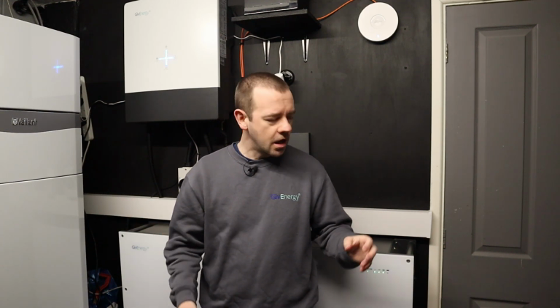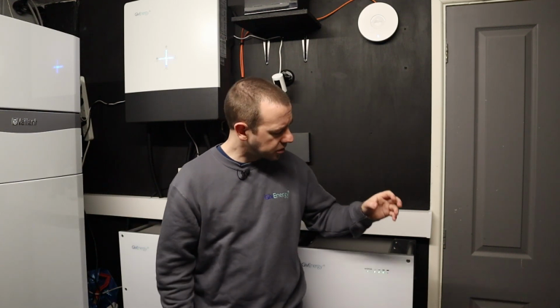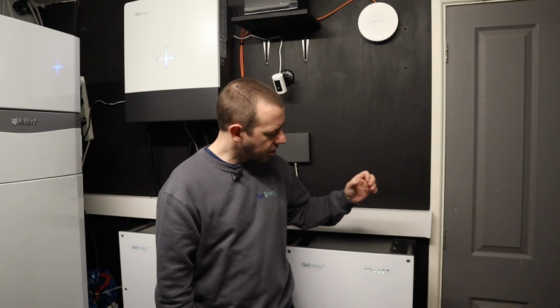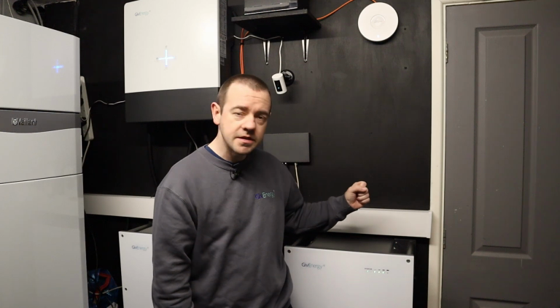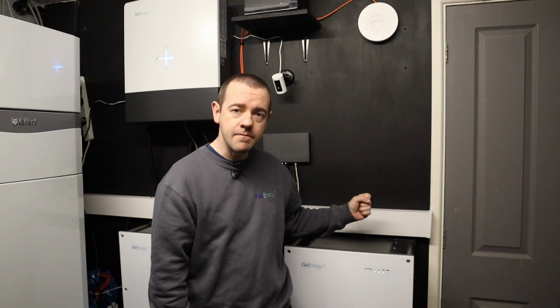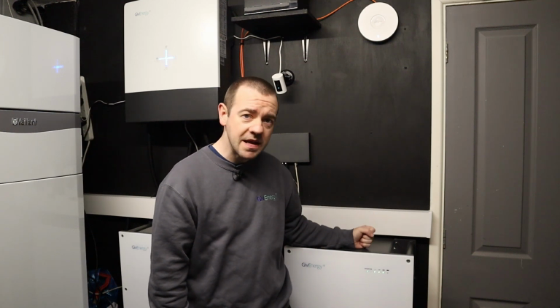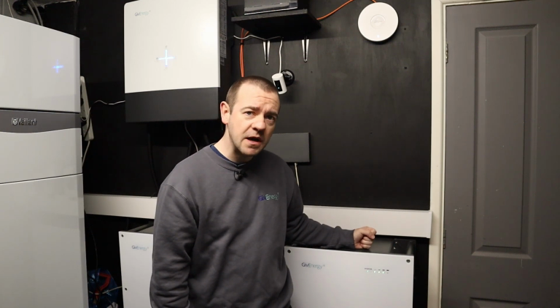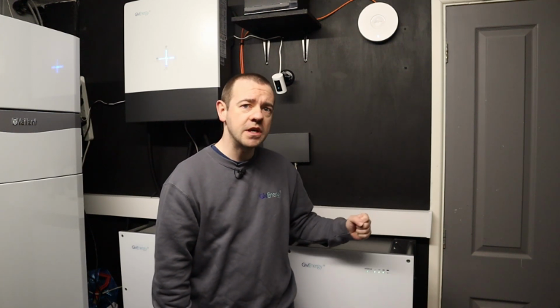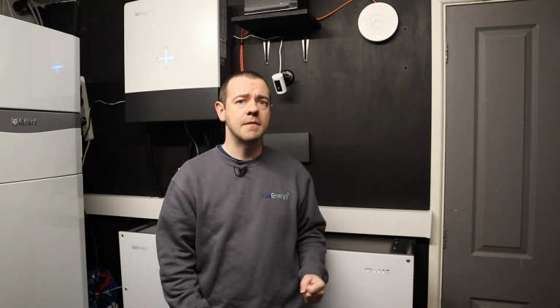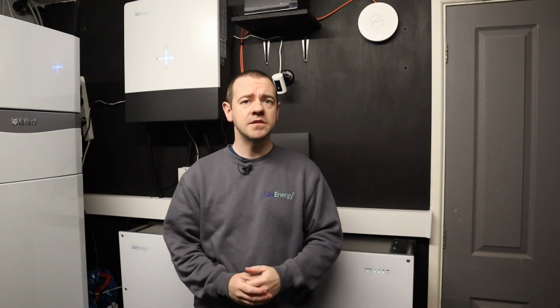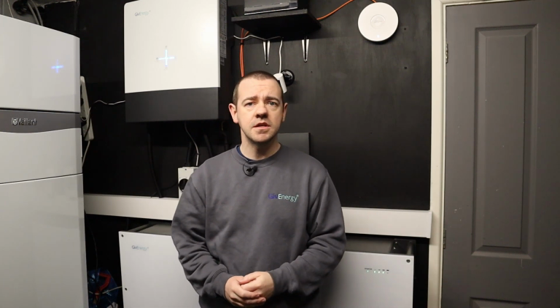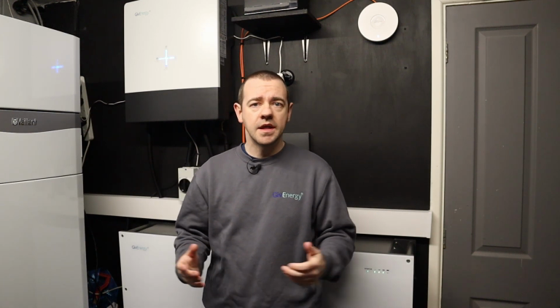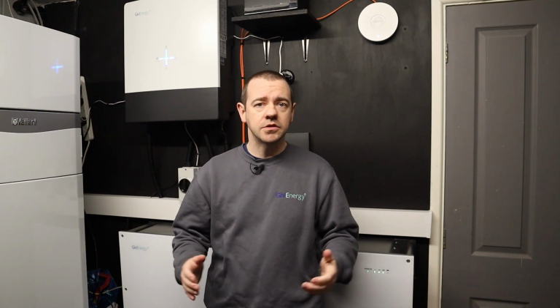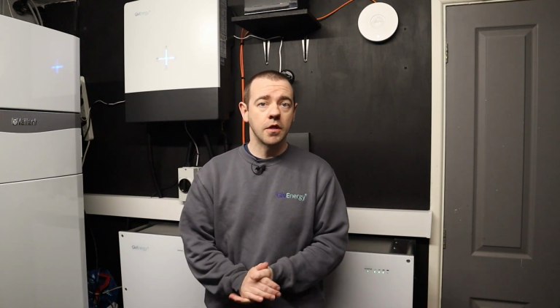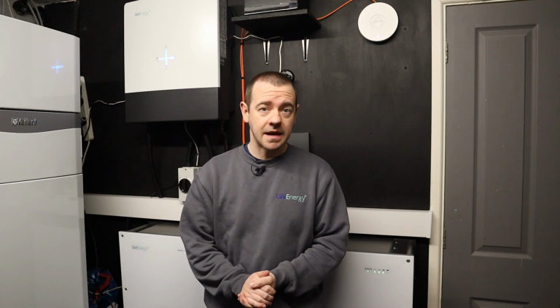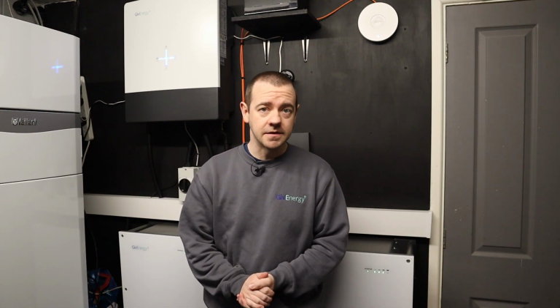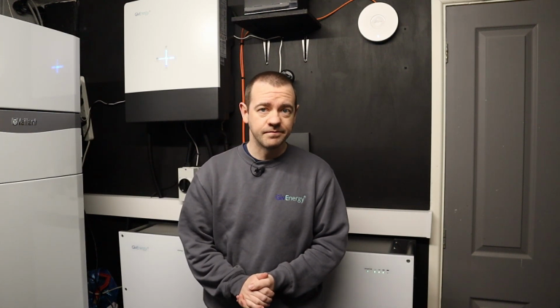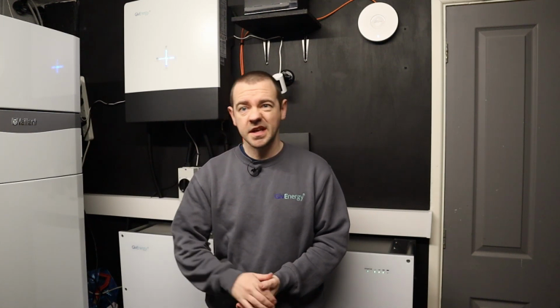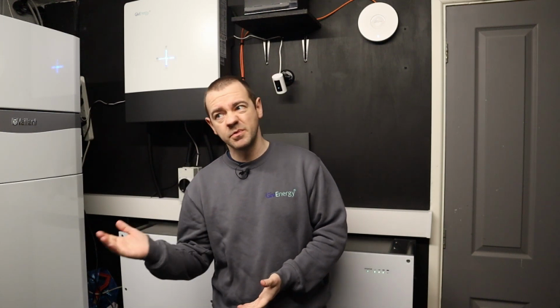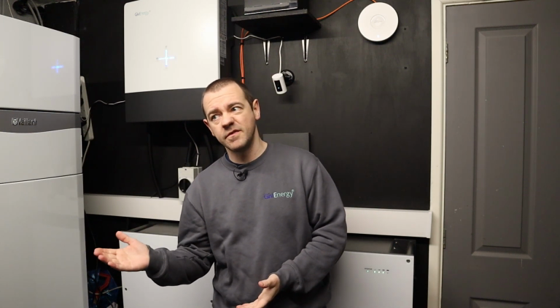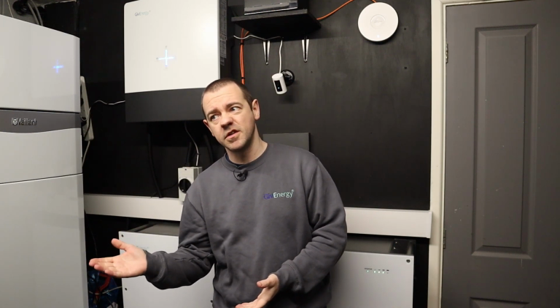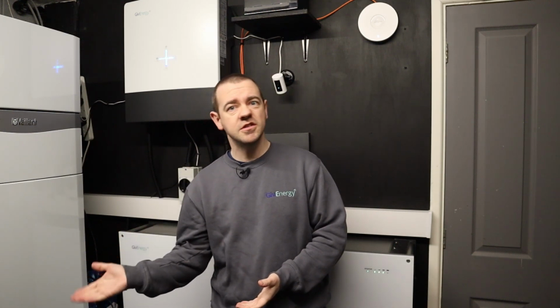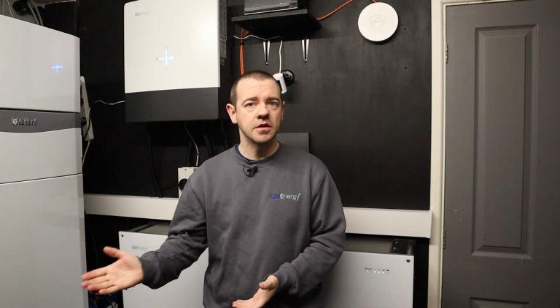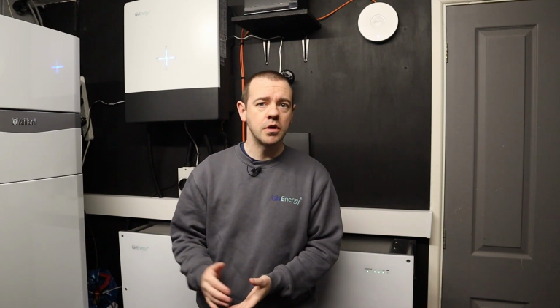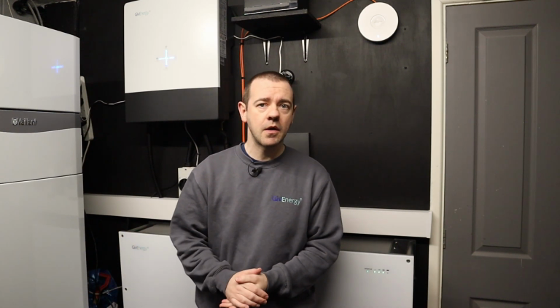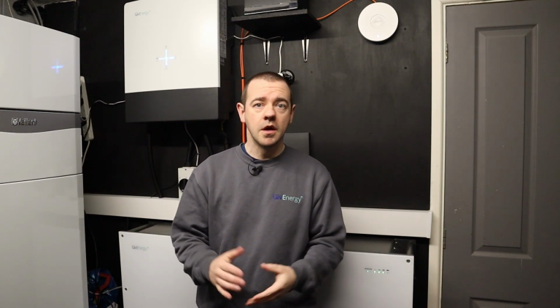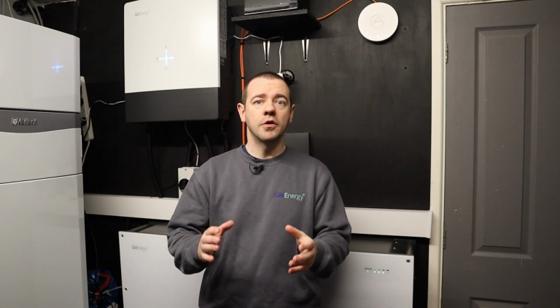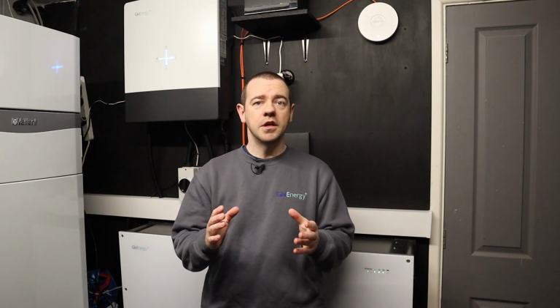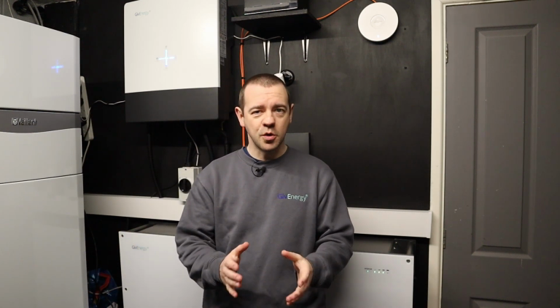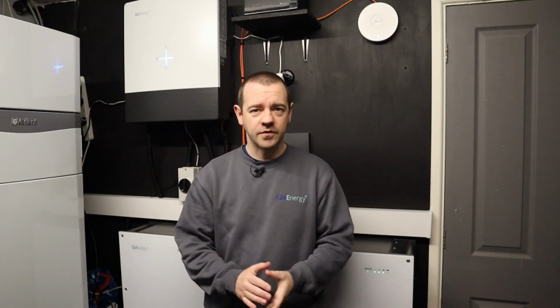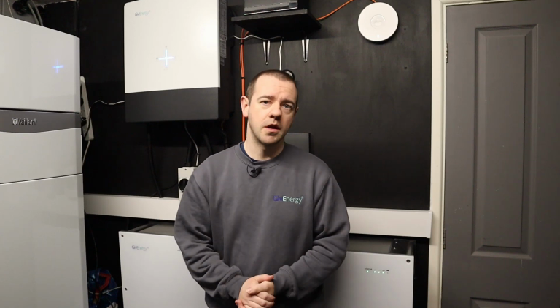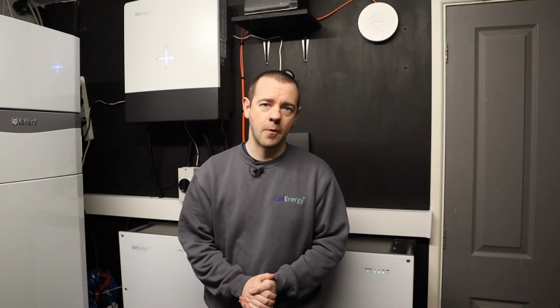As long as the biggest battery is the master, that's all that matters — but that's something for your installer to worry about, nothing you have to worry about.